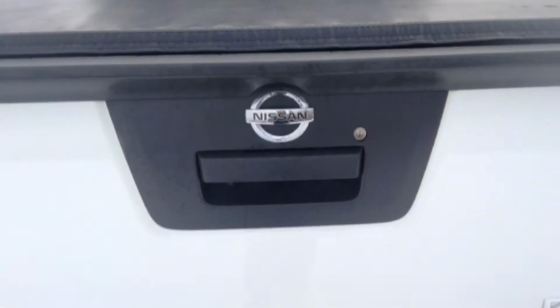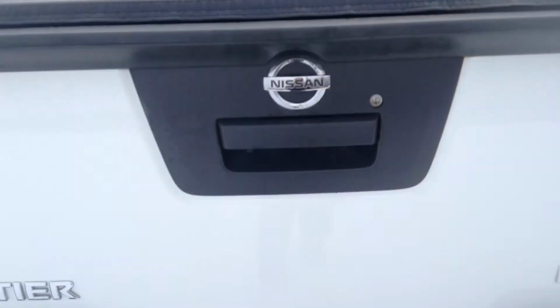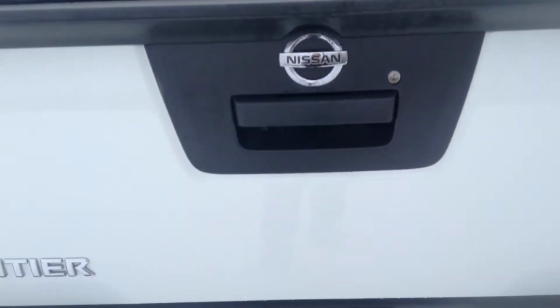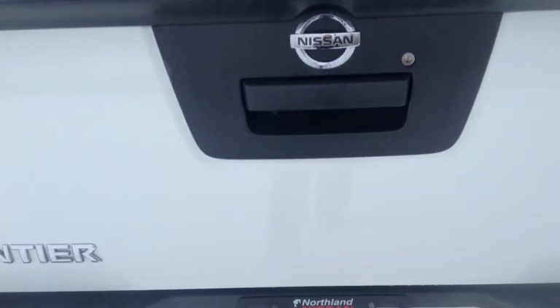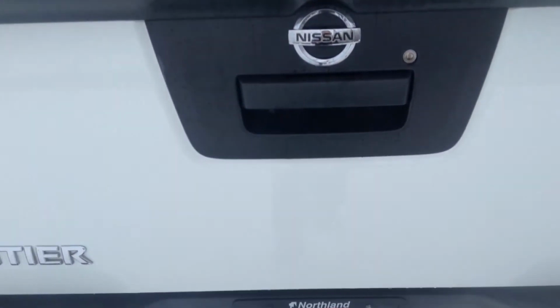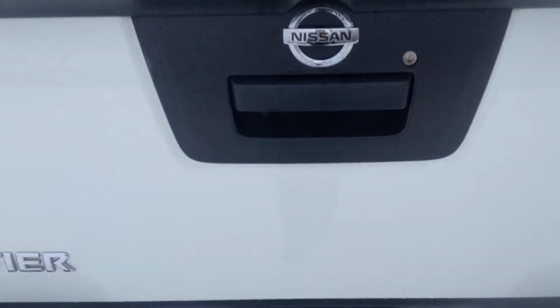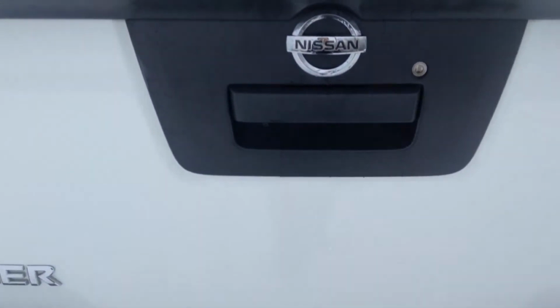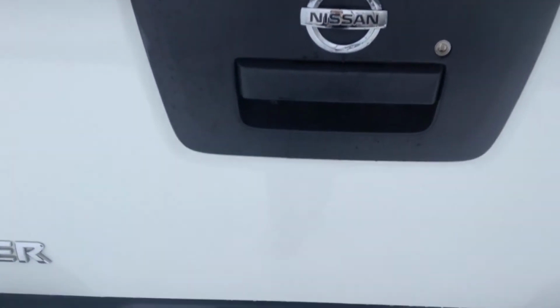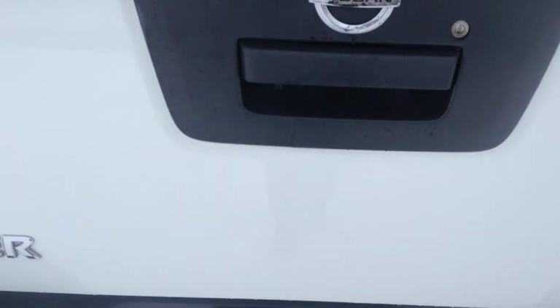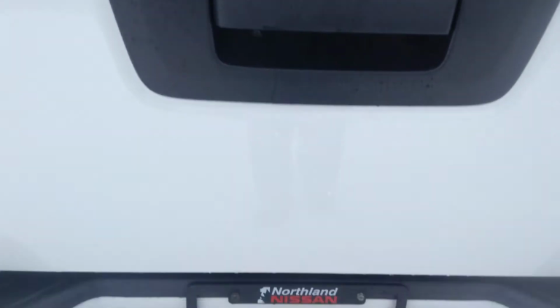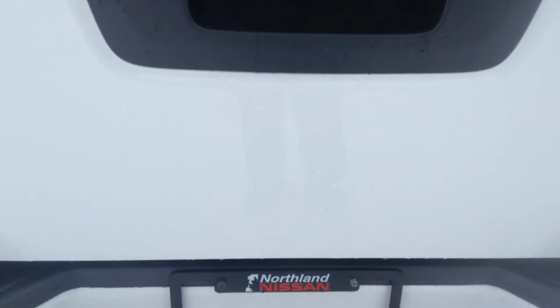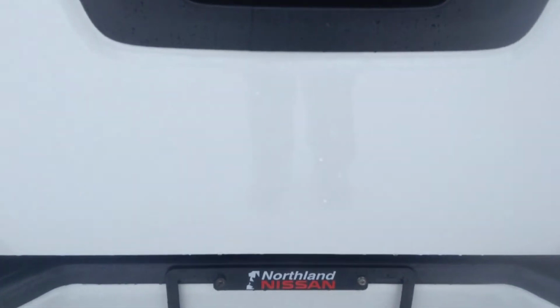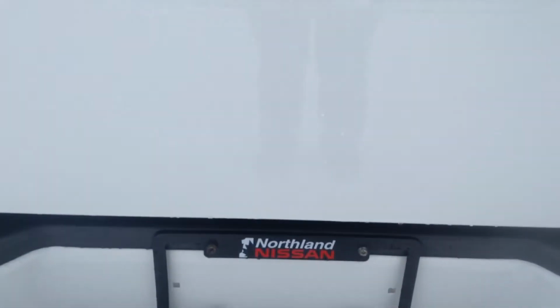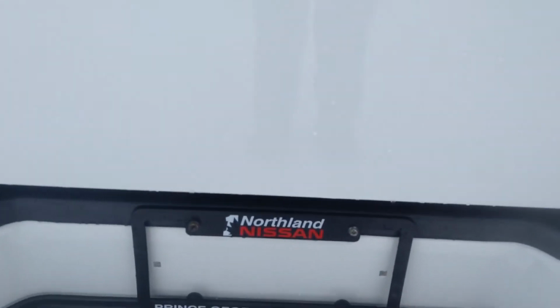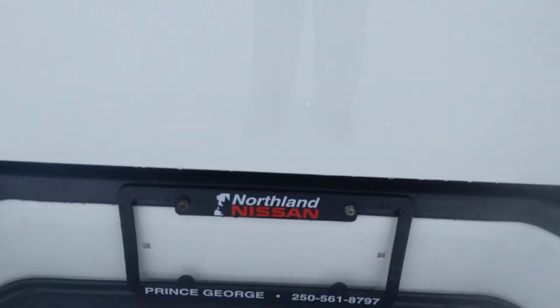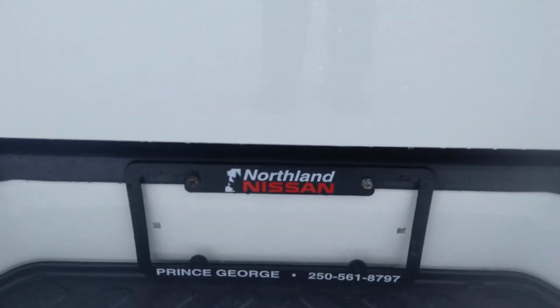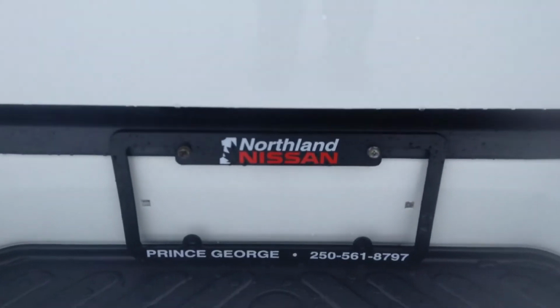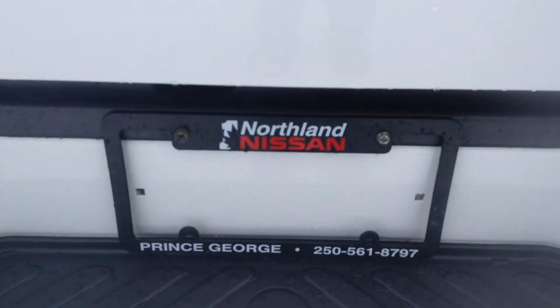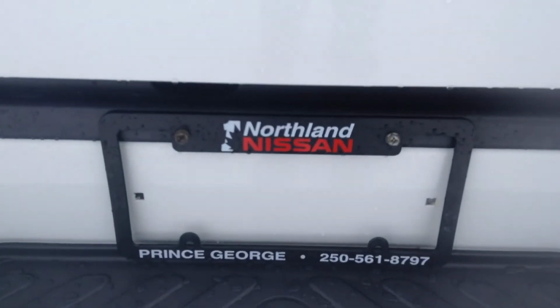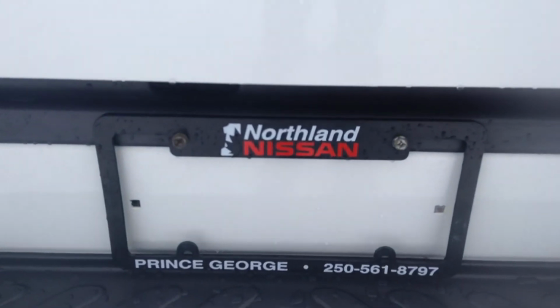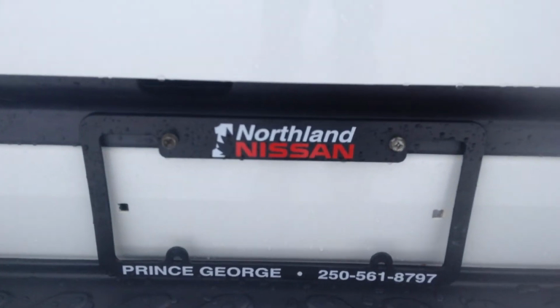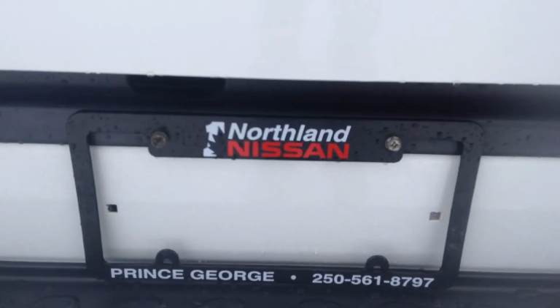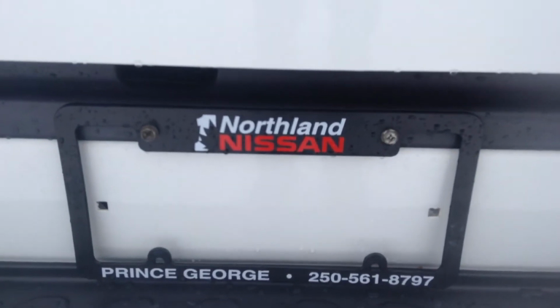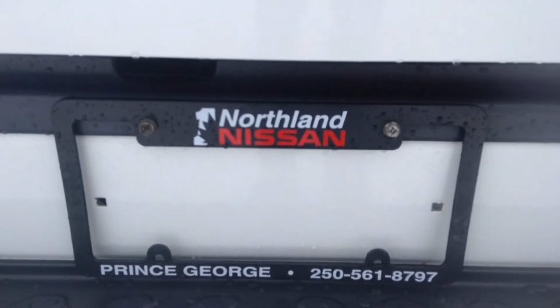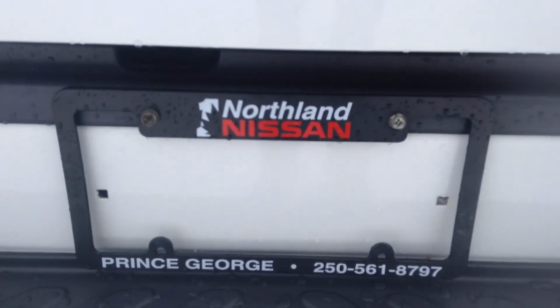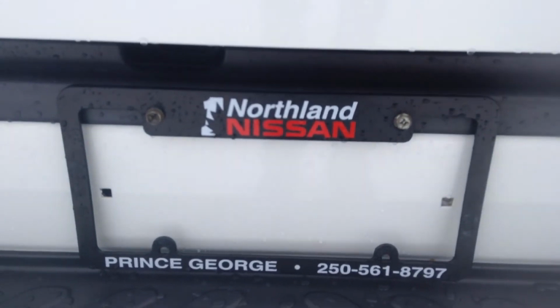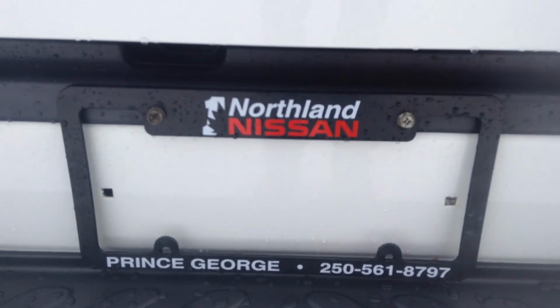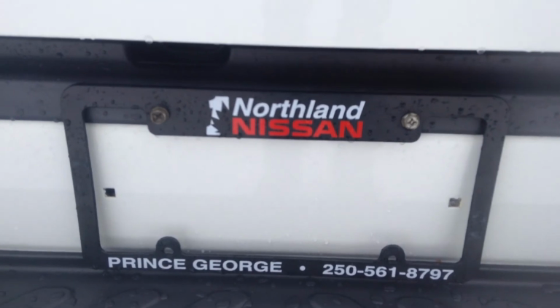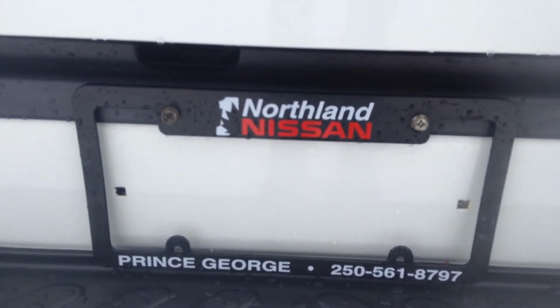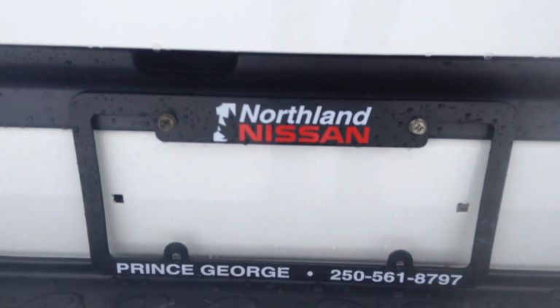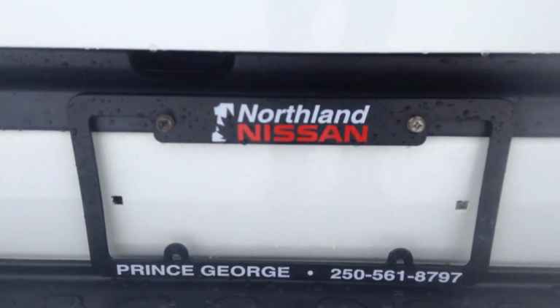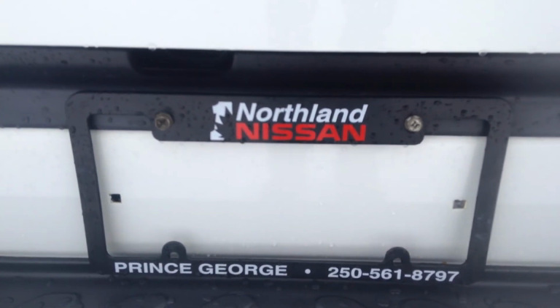And that's pretty much going to sum up our Frontier for you. If you have any more questions, please feel free to come on down and give us a call at Northland Nissan.